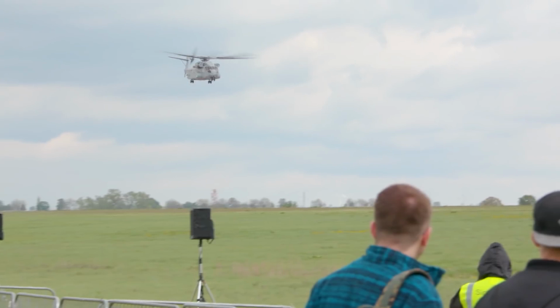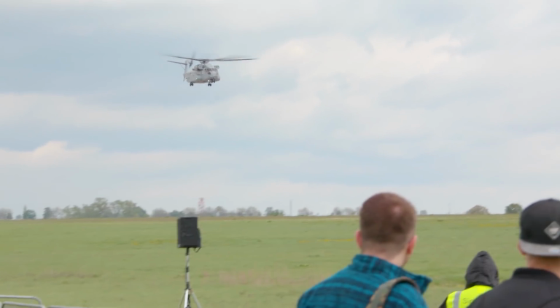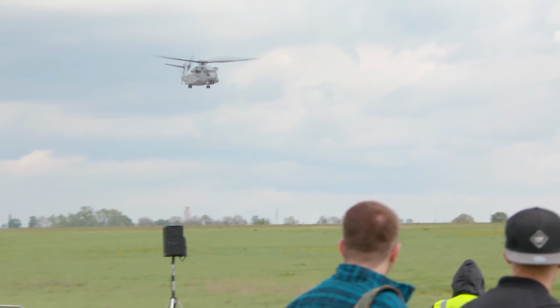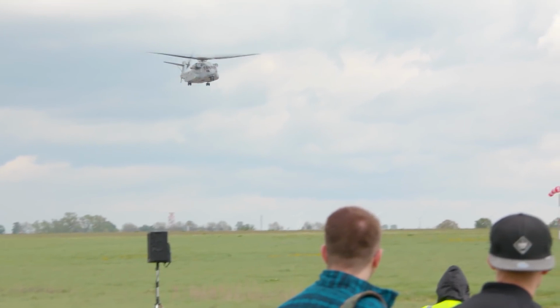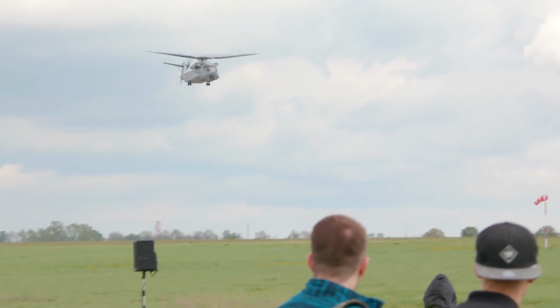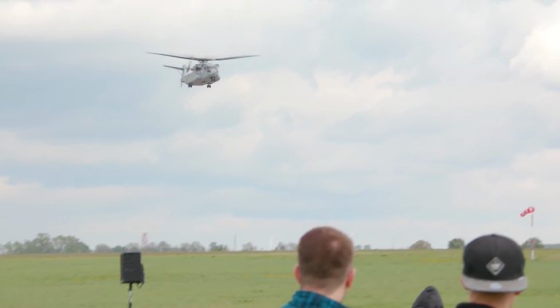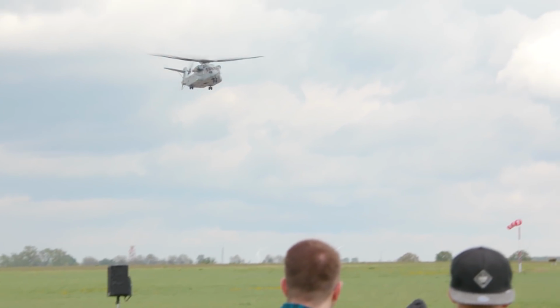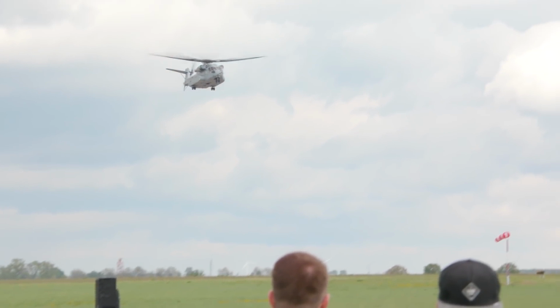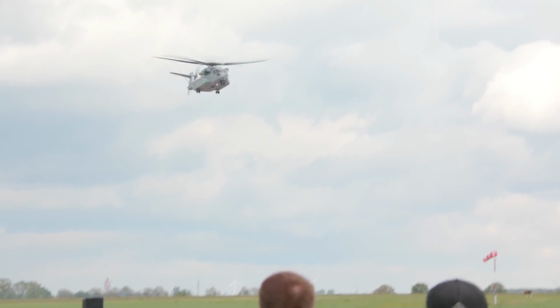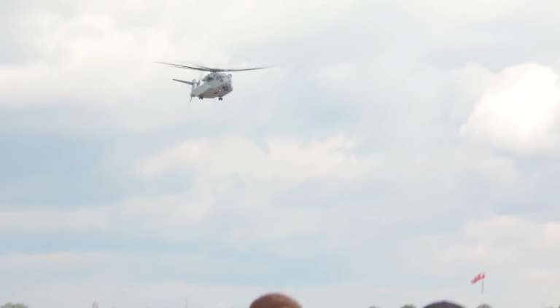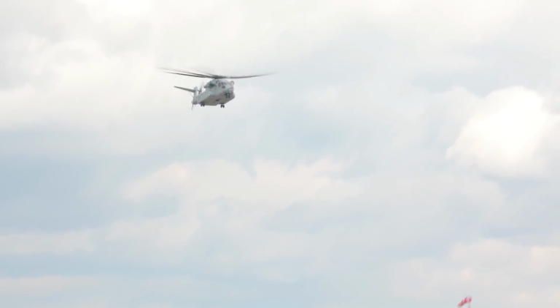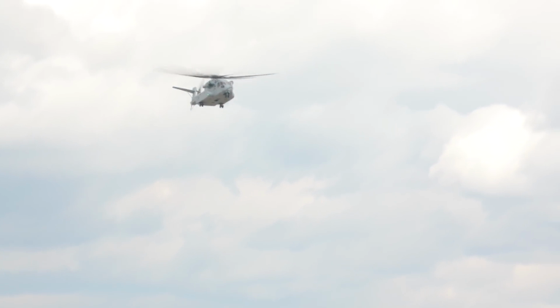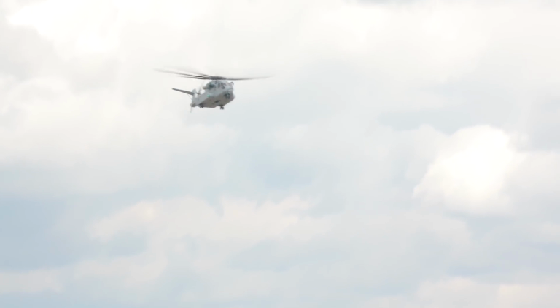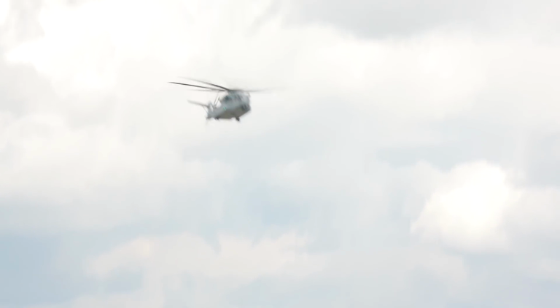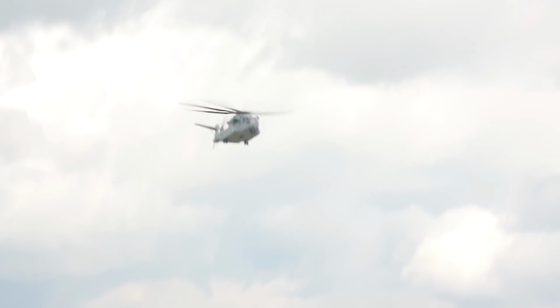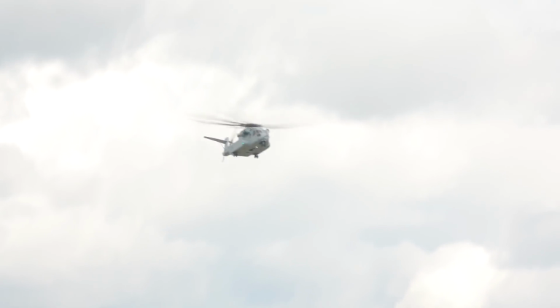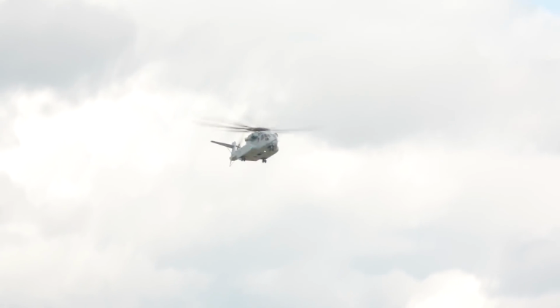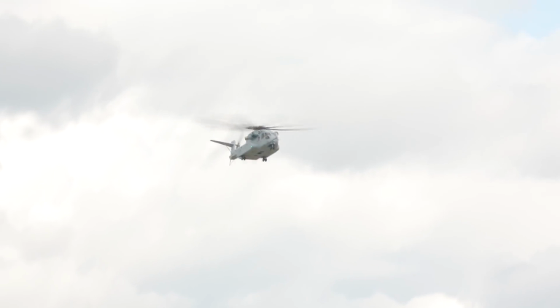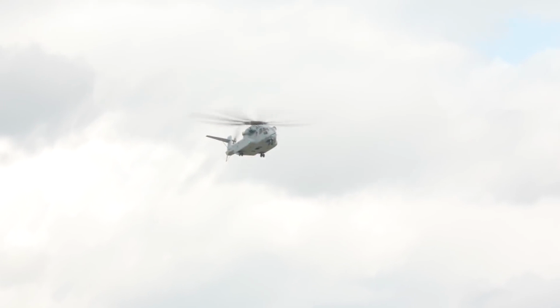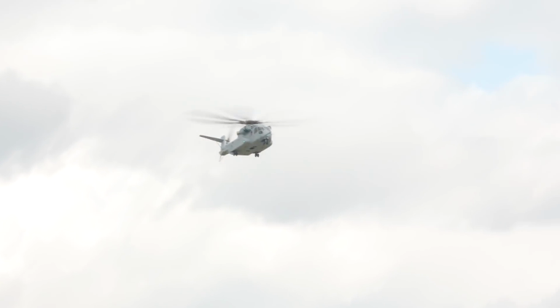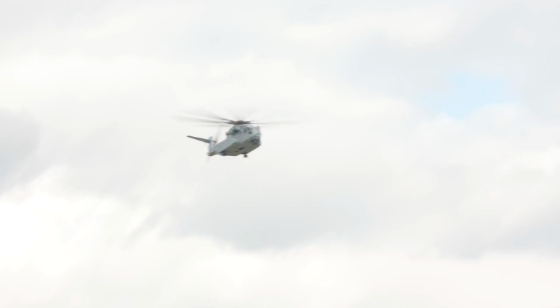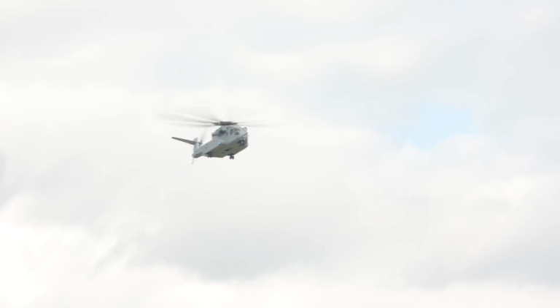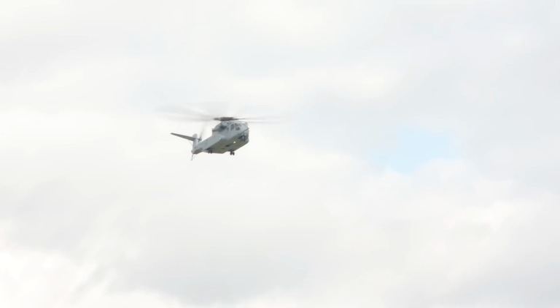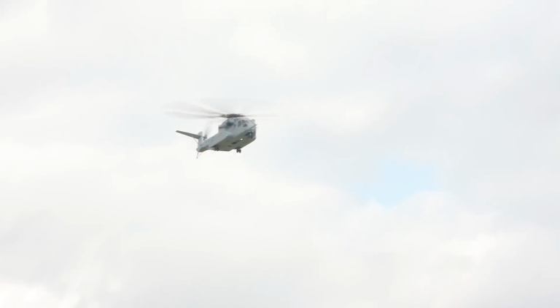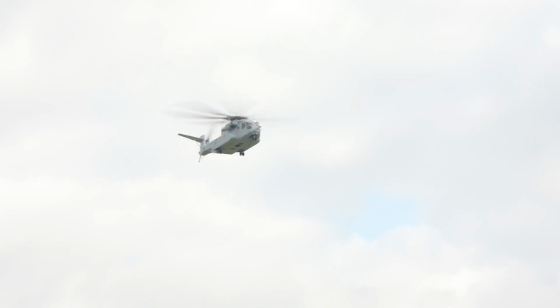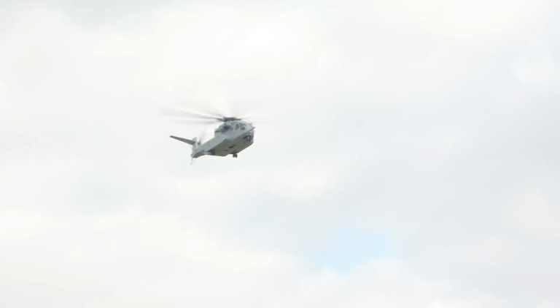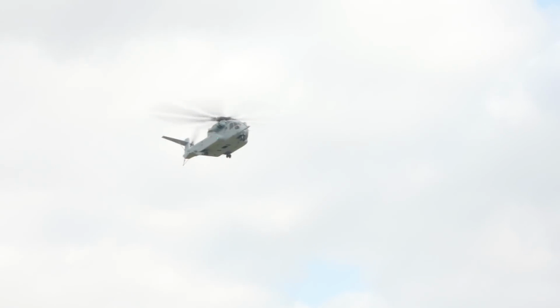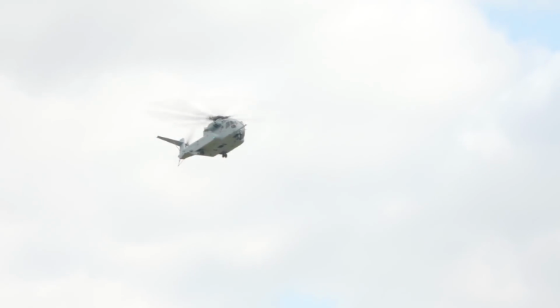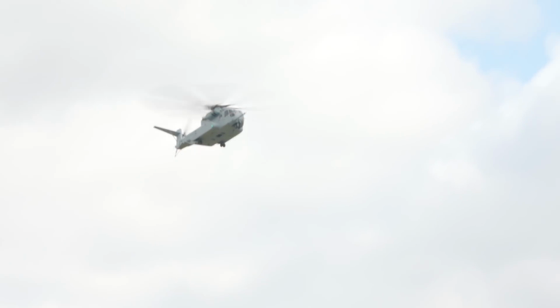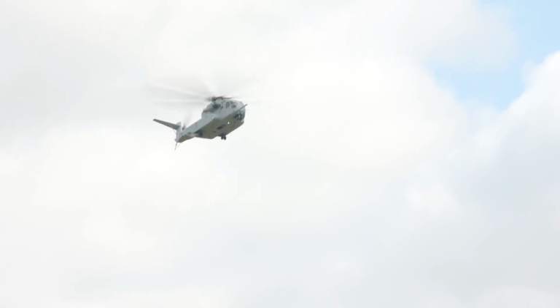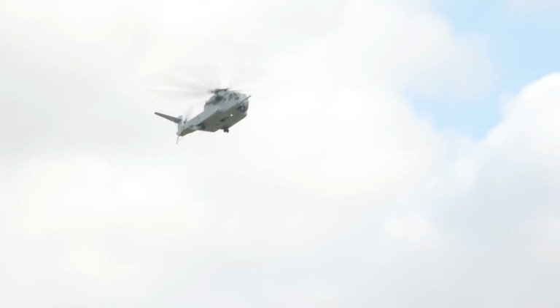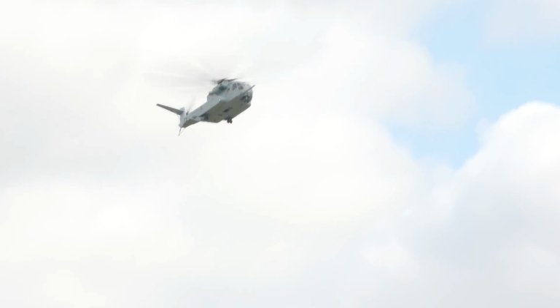This translates to substantial climb performance, as the aircraft can climb up to 4,000 feet per minute.